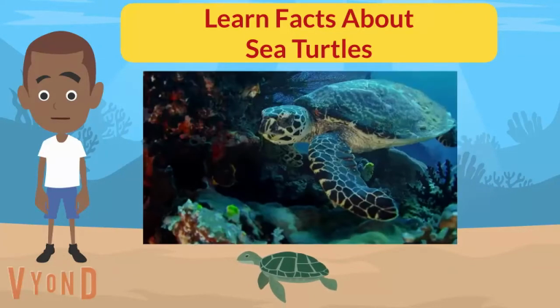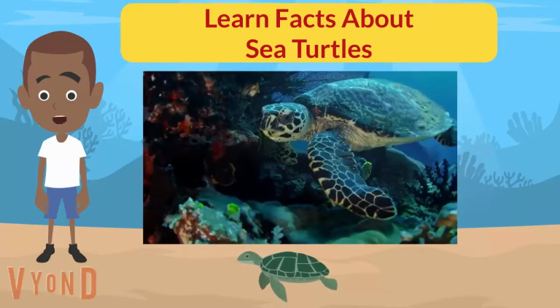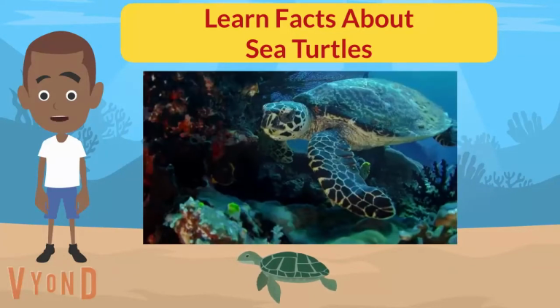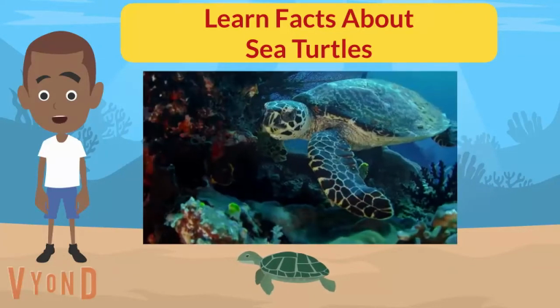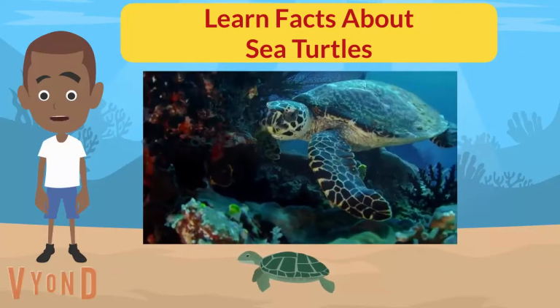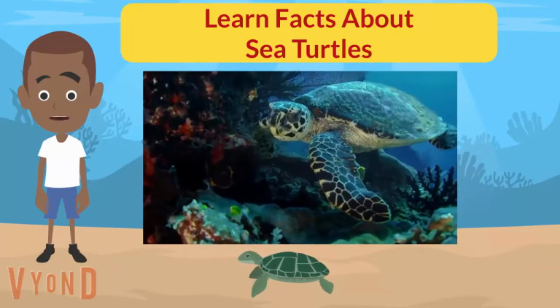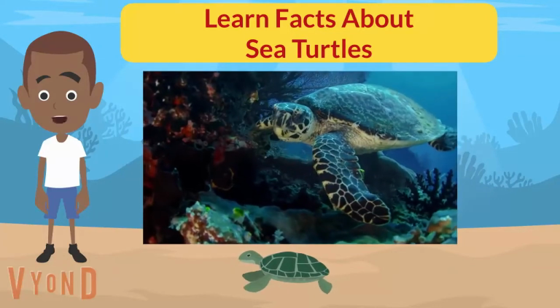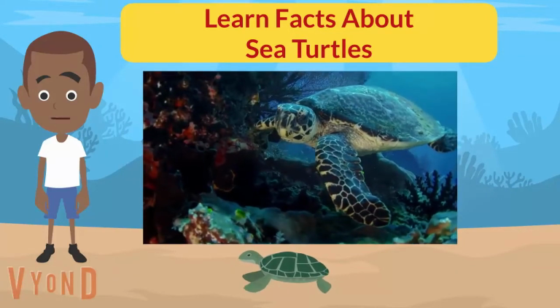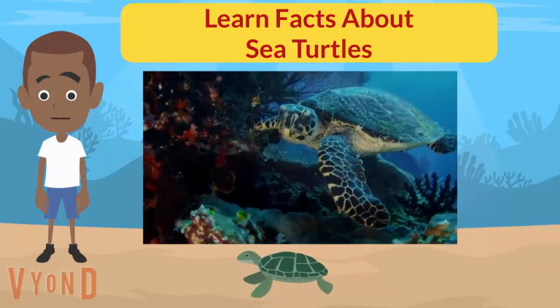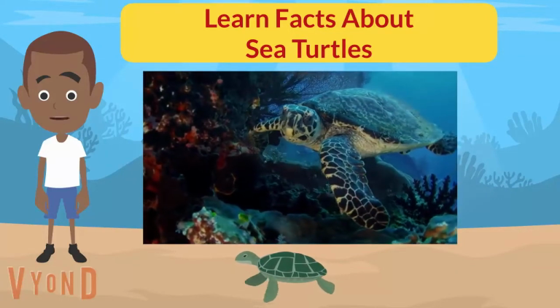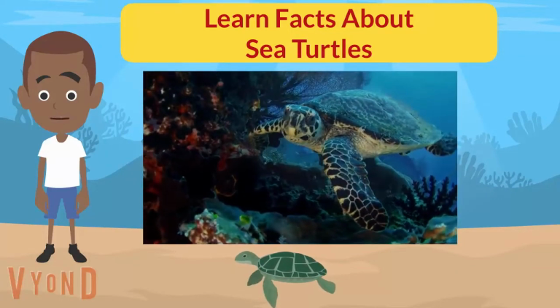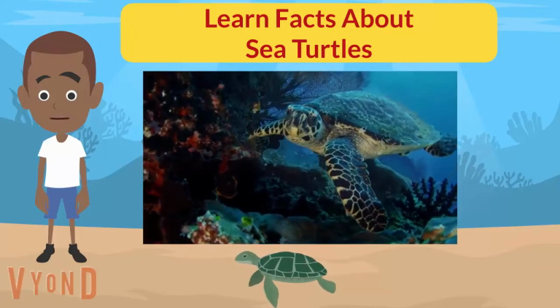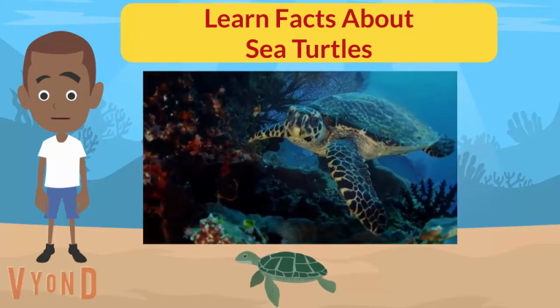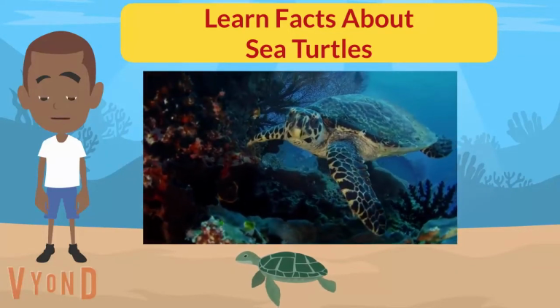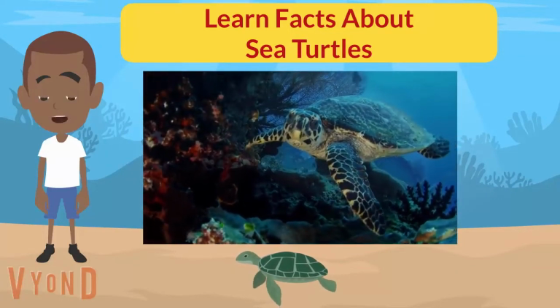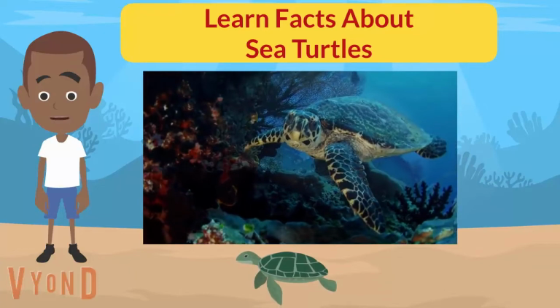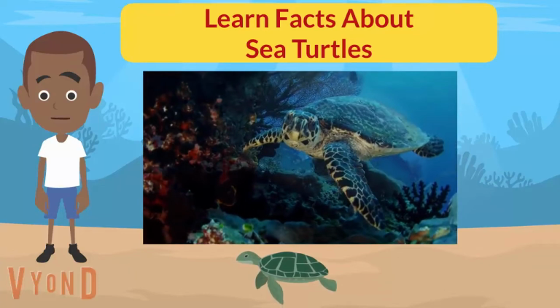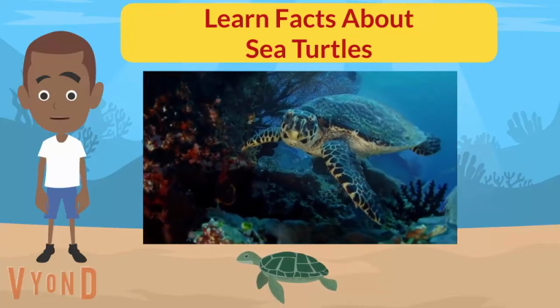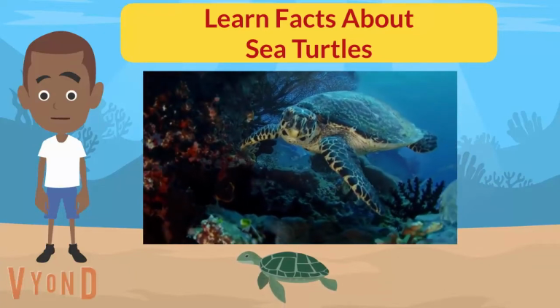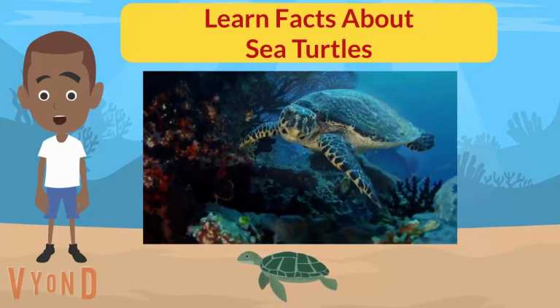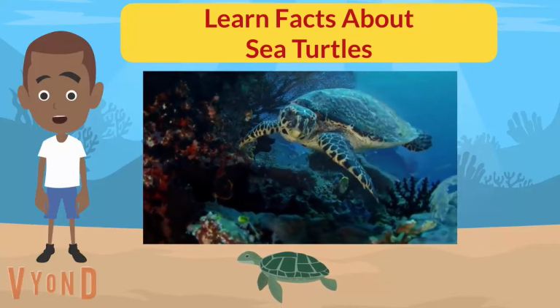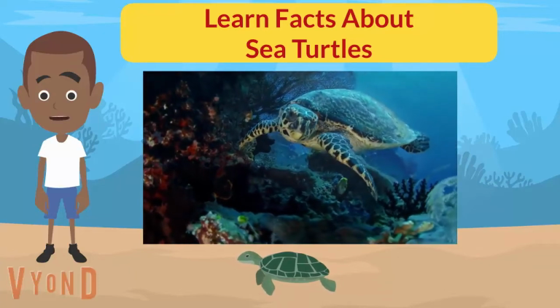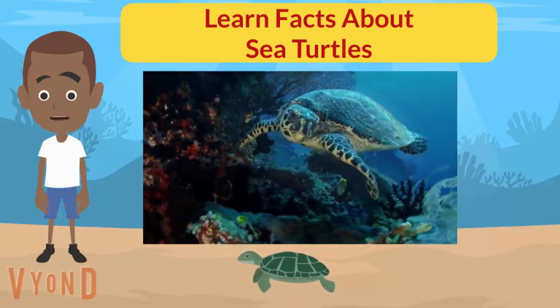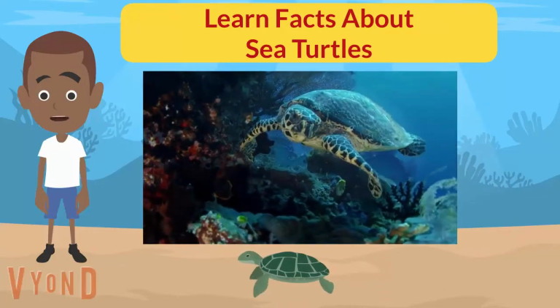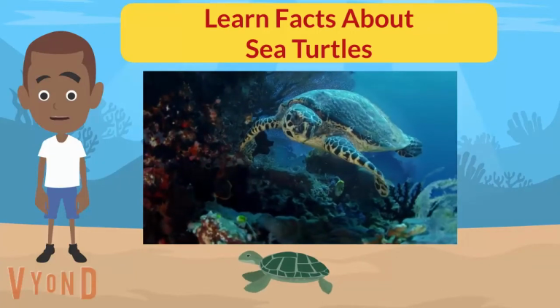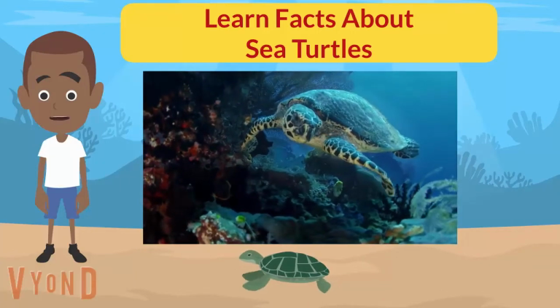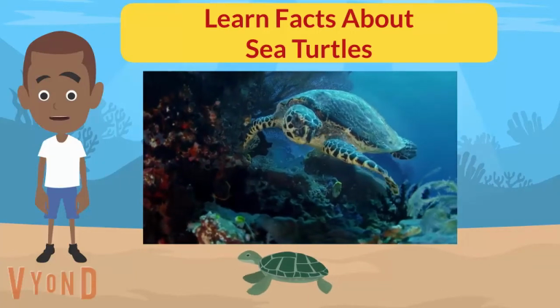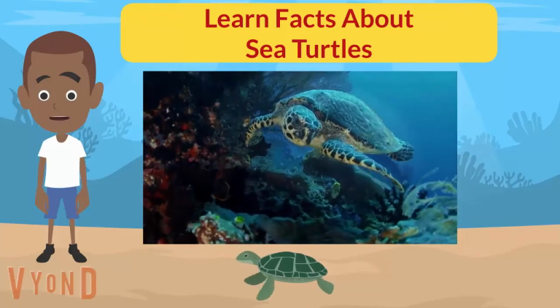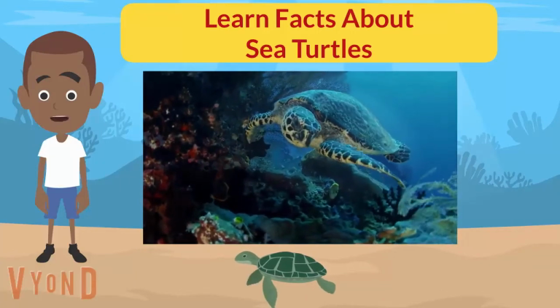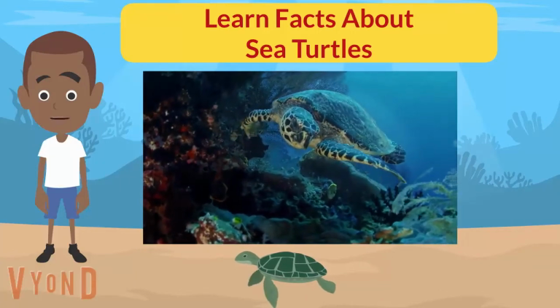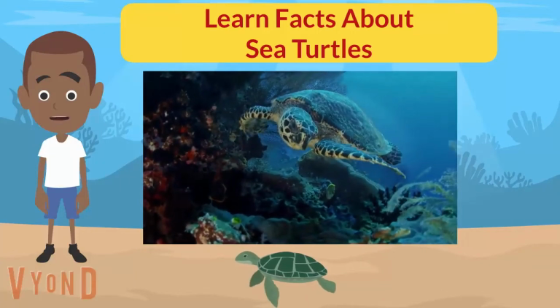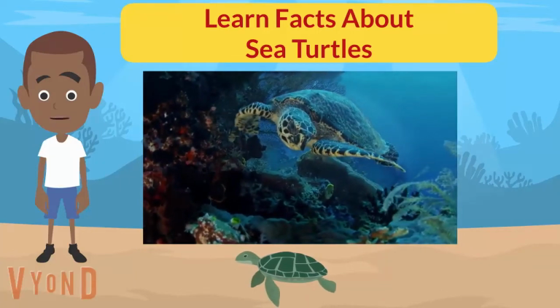Thanks everyone for watching Facts About Sea Turtles. See my other videos to learn about animals.